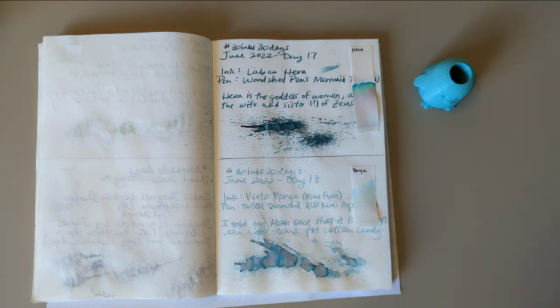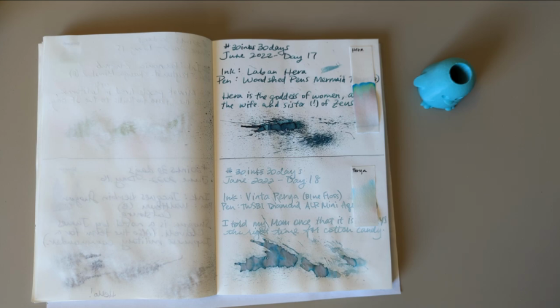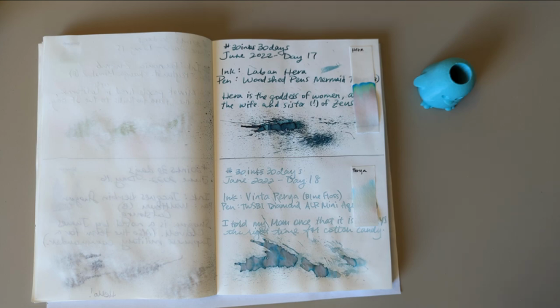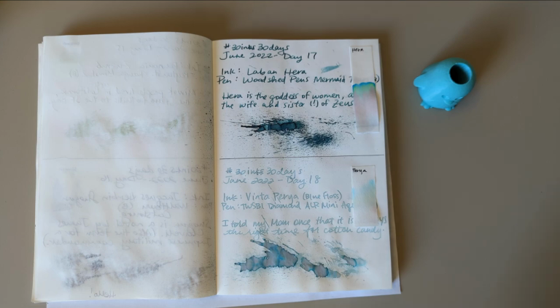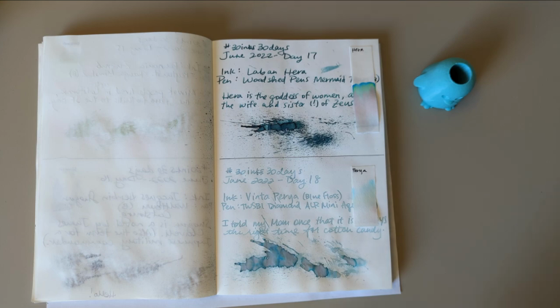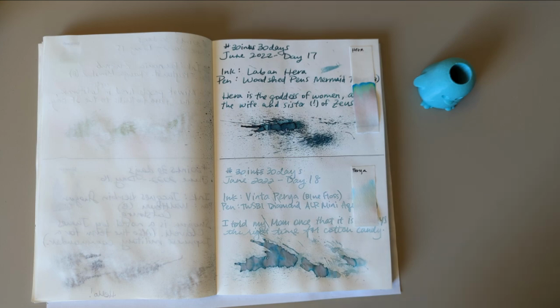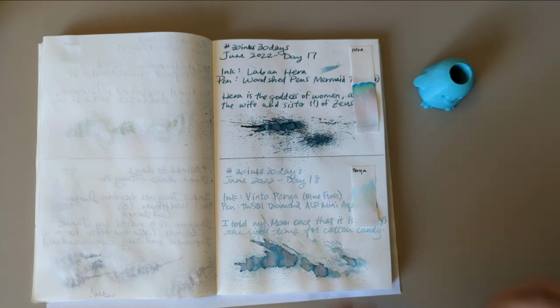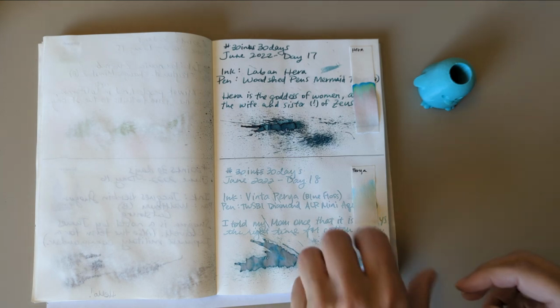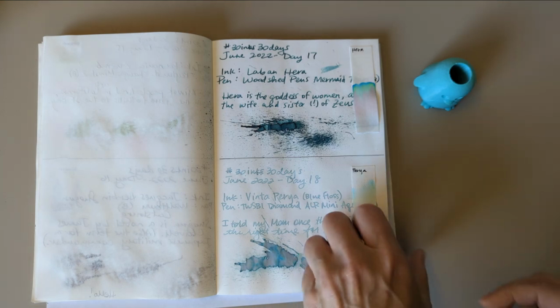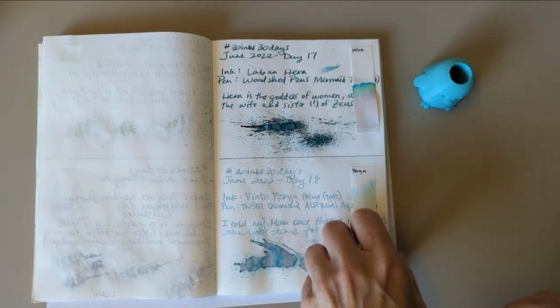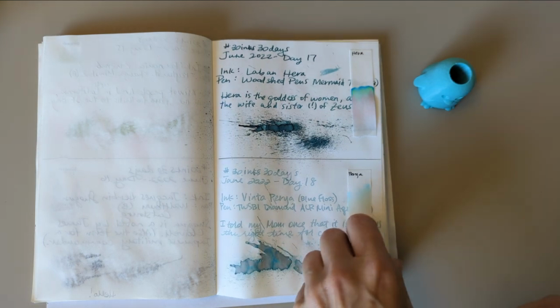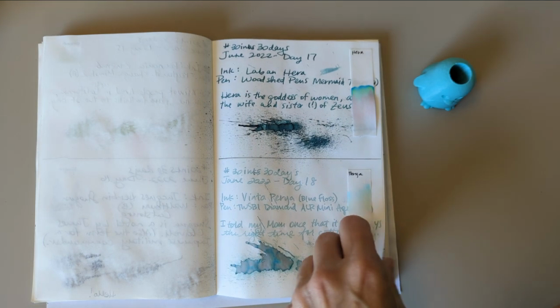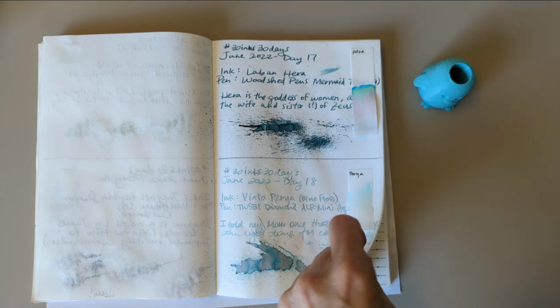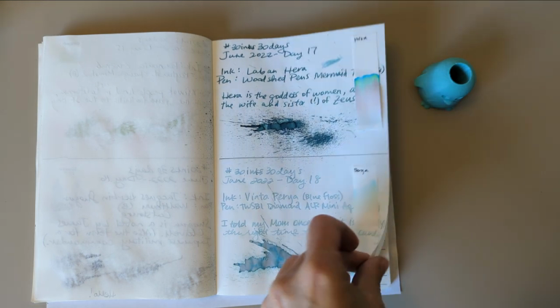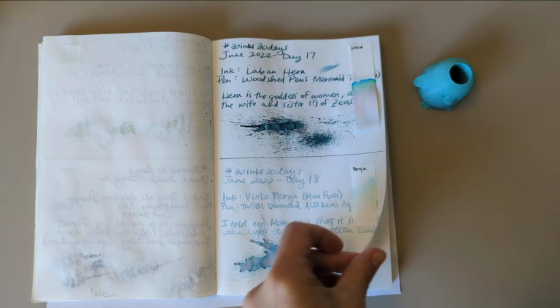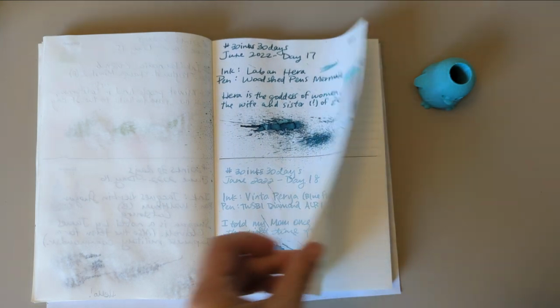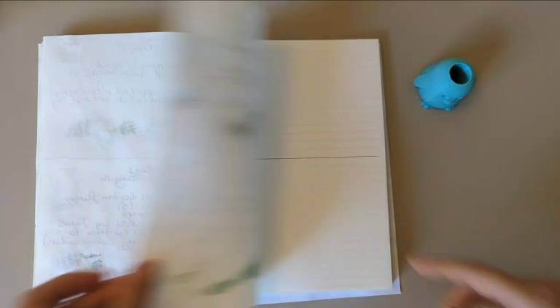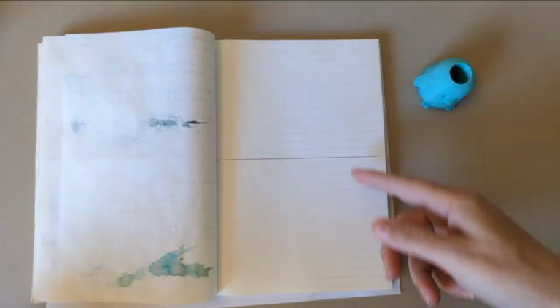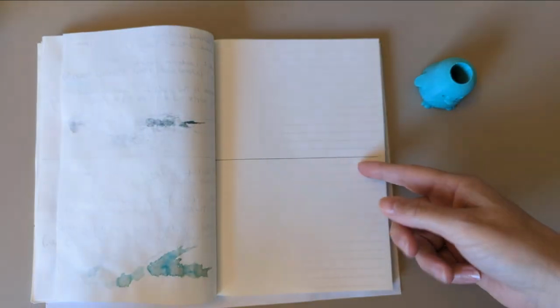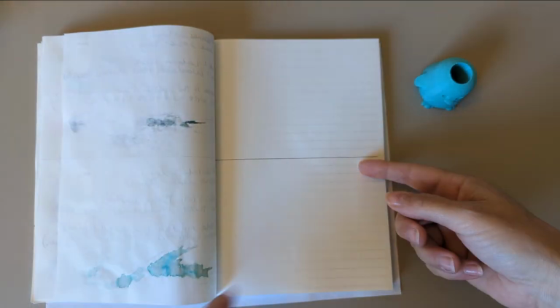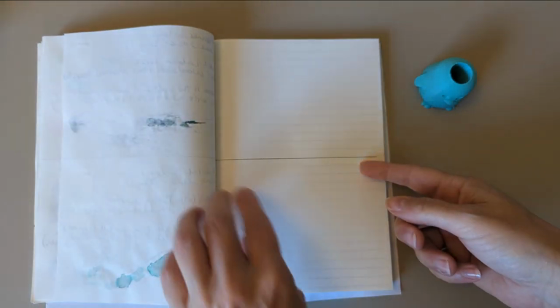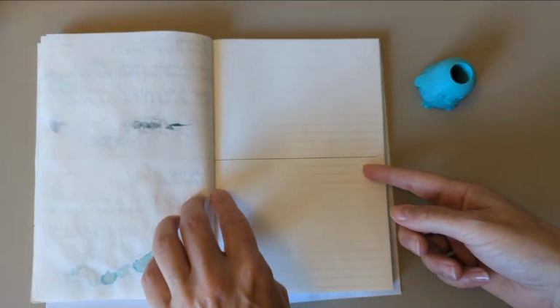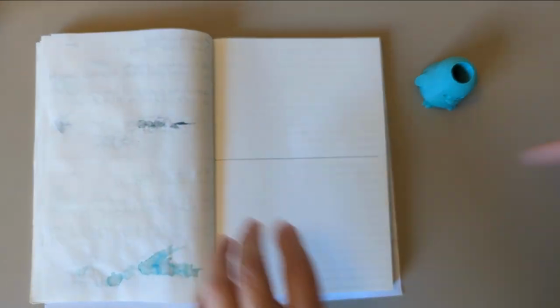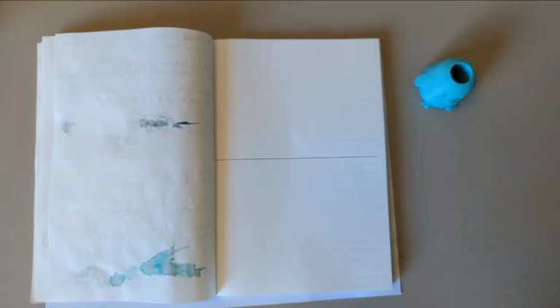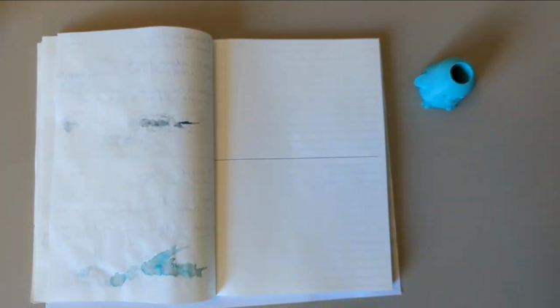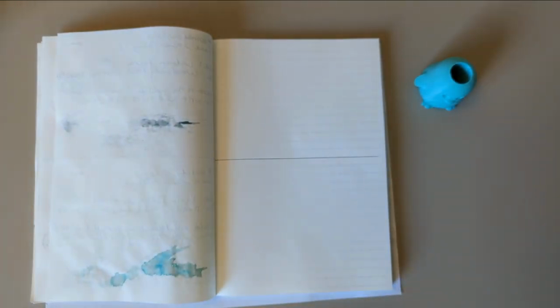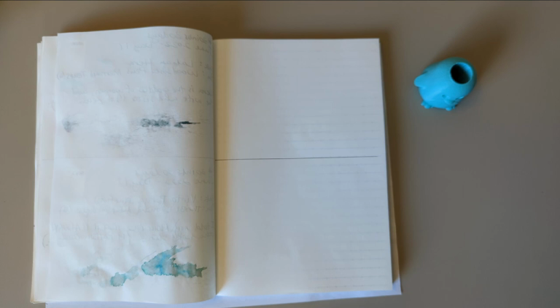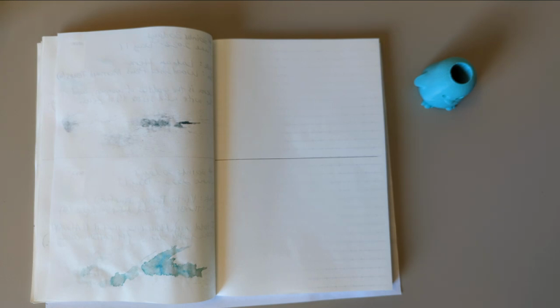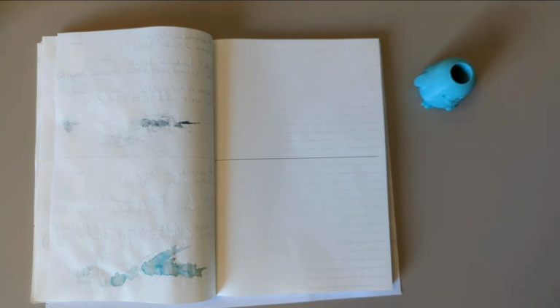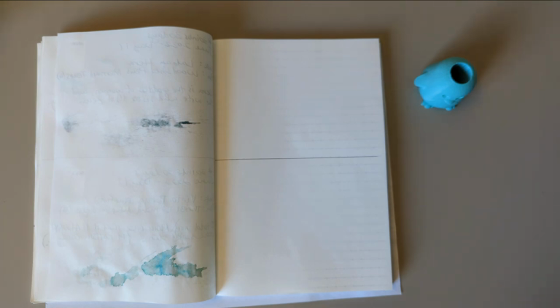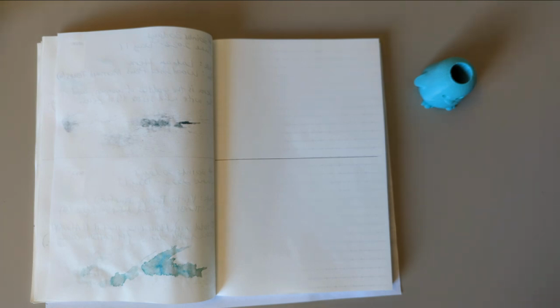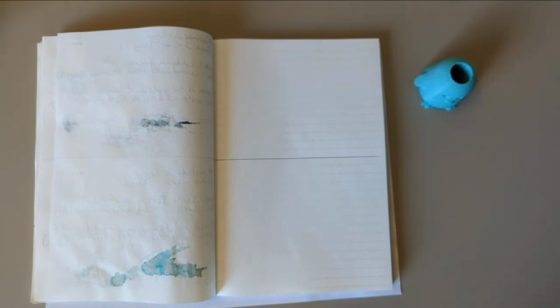So let's move on to today. Turn the page. Guess what? Already drew a line. What? Who am I? Anyway...